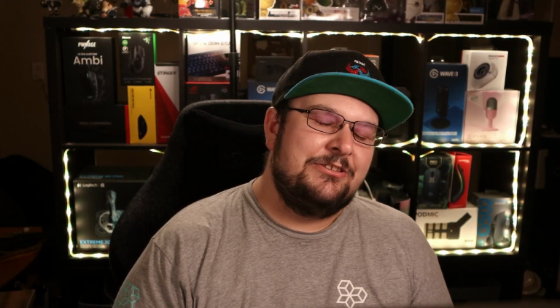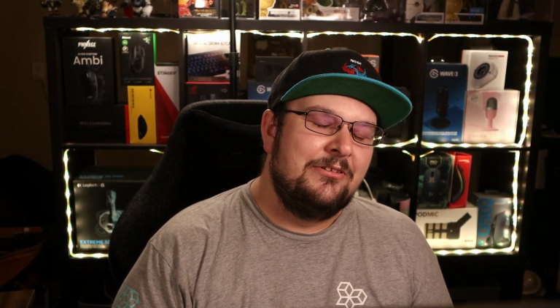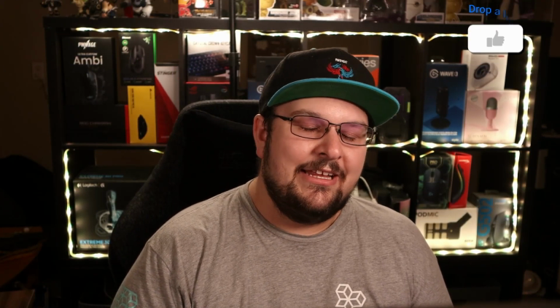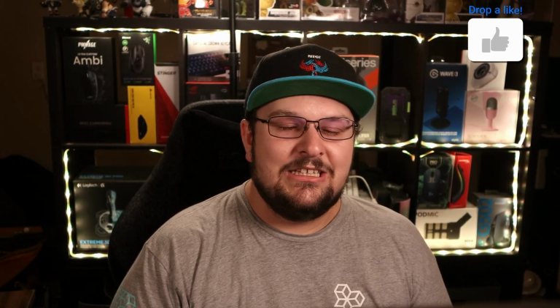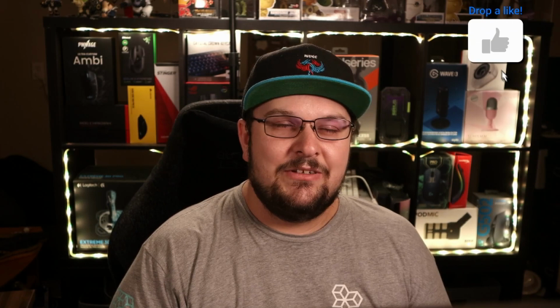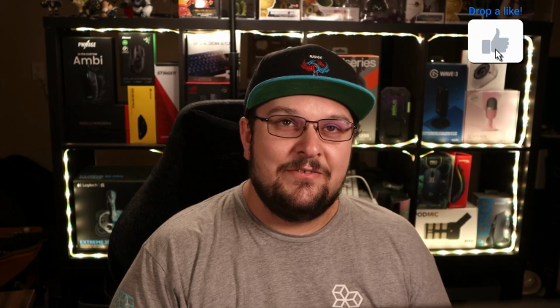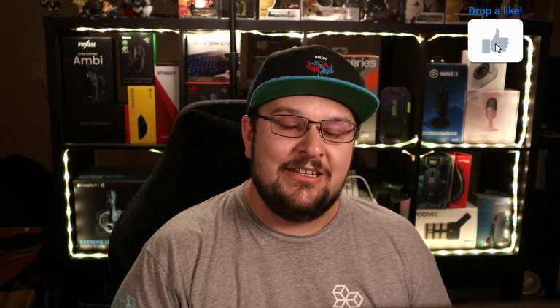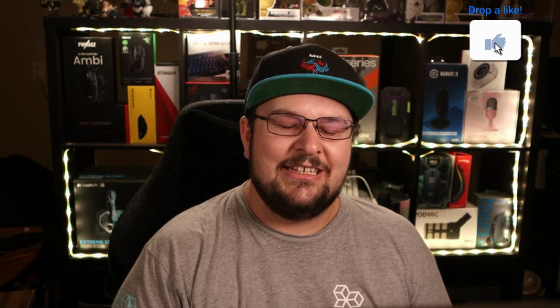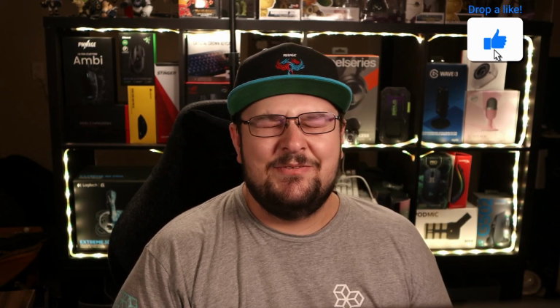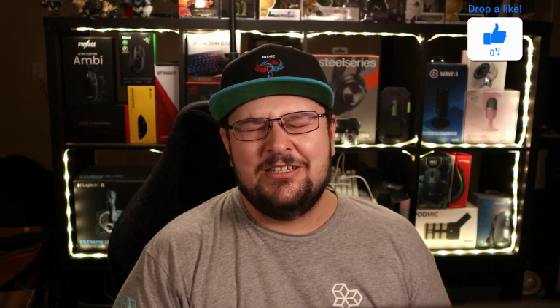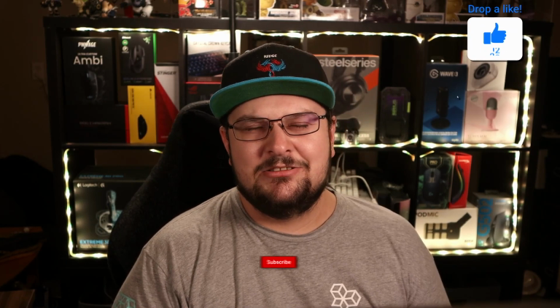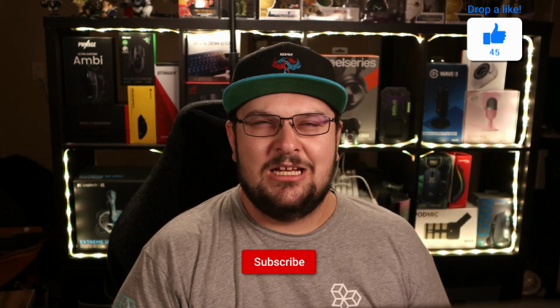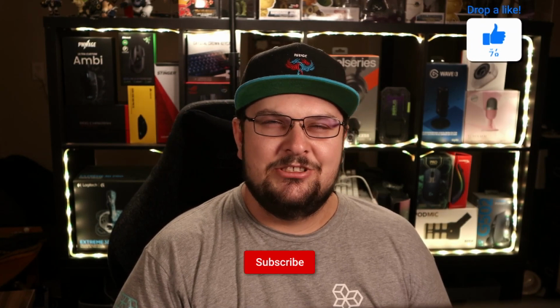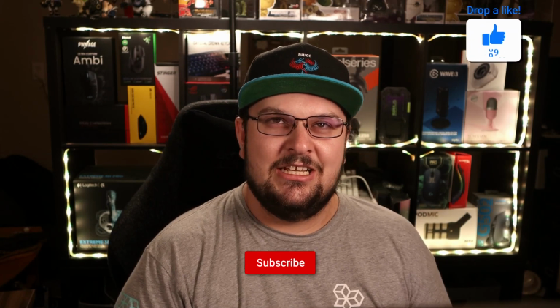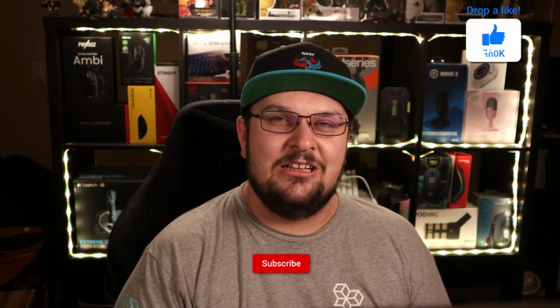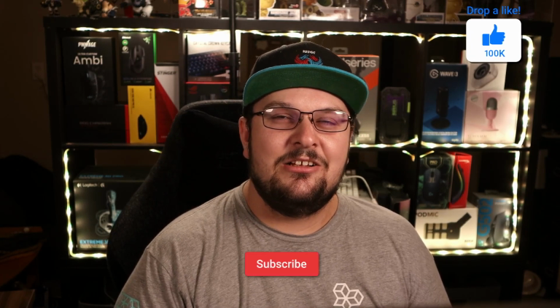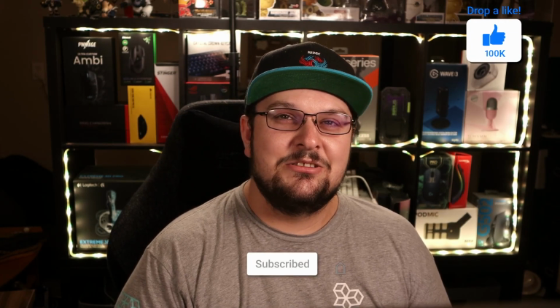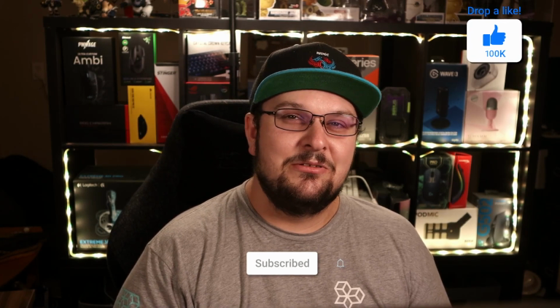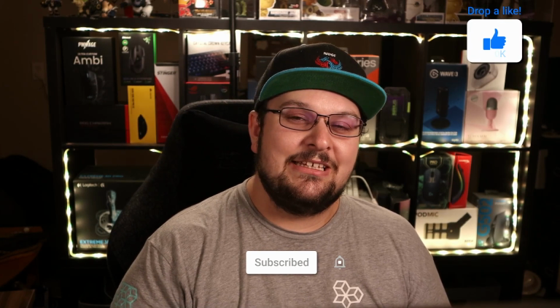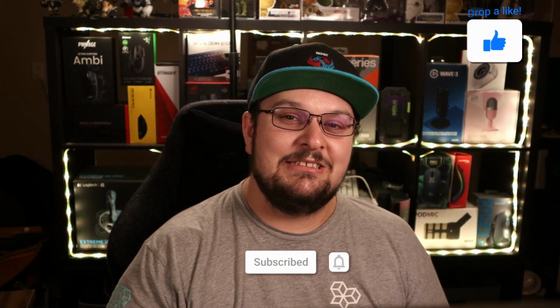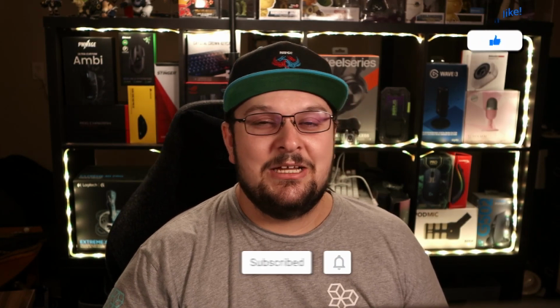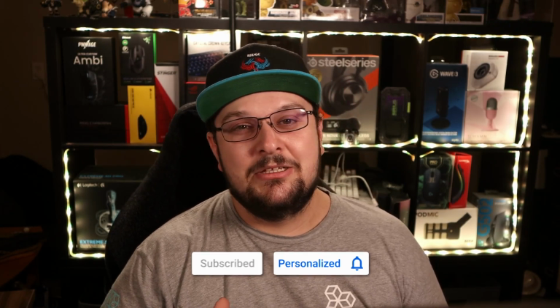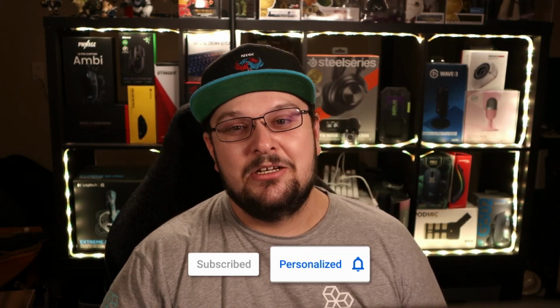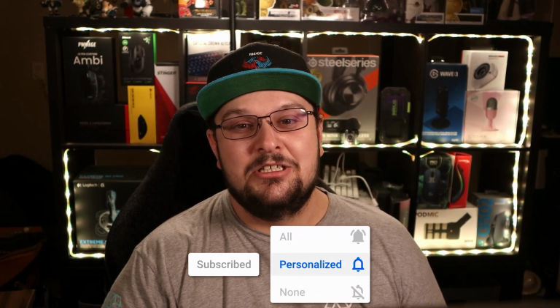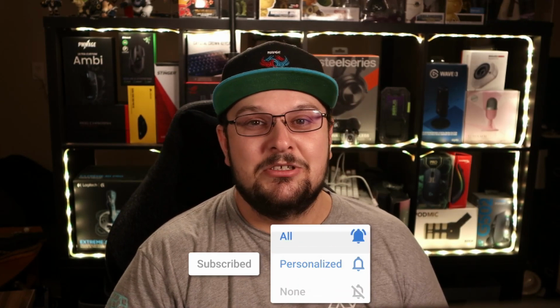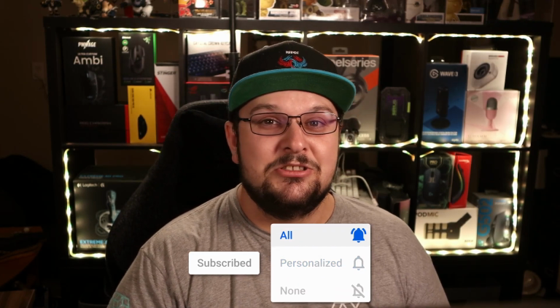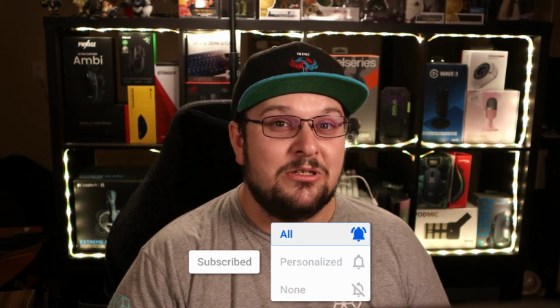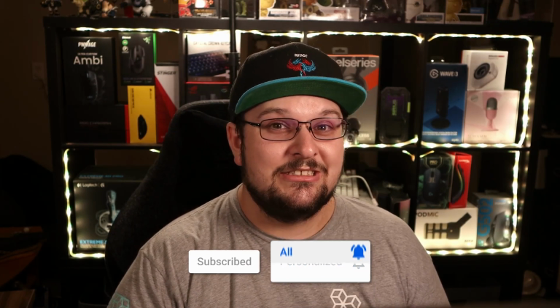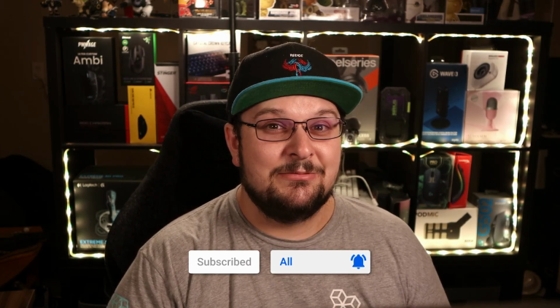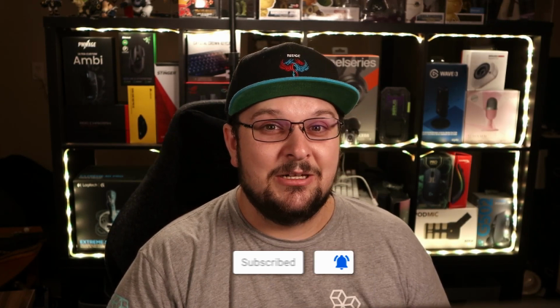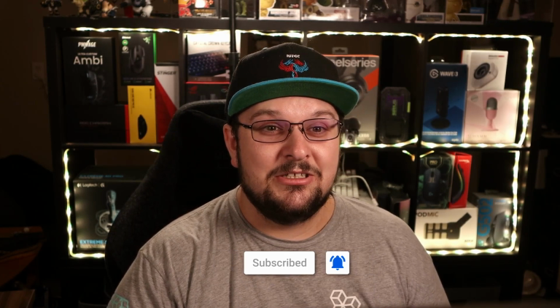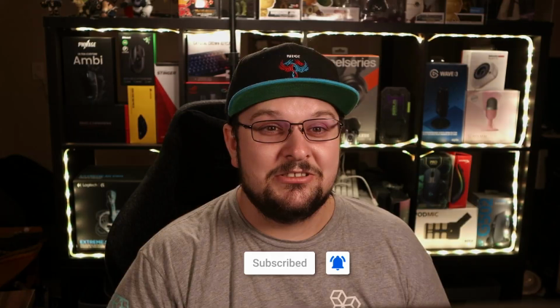Before I begin, don't forget to like the video if you liked the video, subscribe to the channel, also the link is down below to the merch store — go get some gray merch.